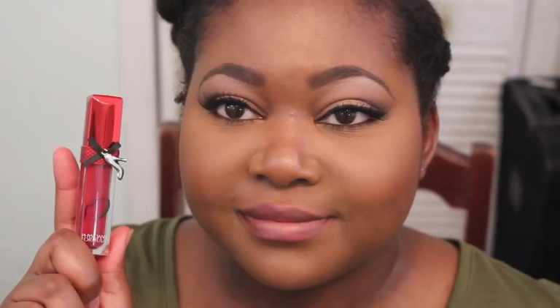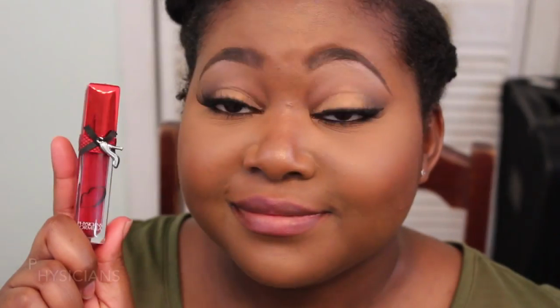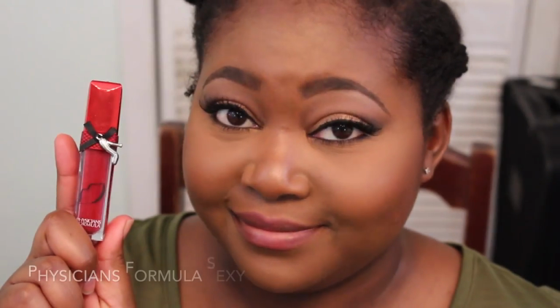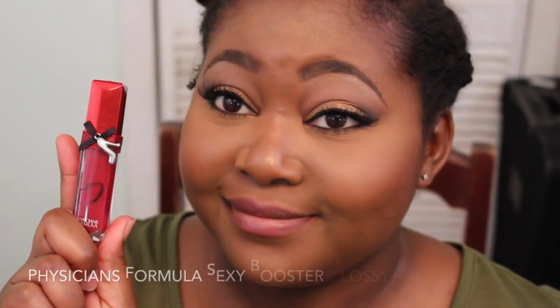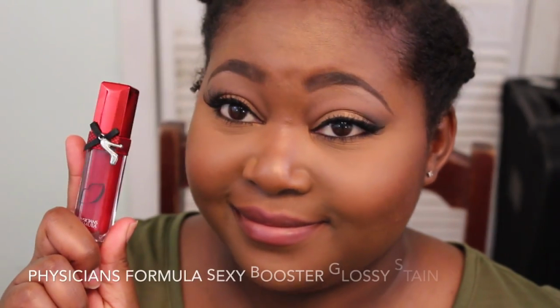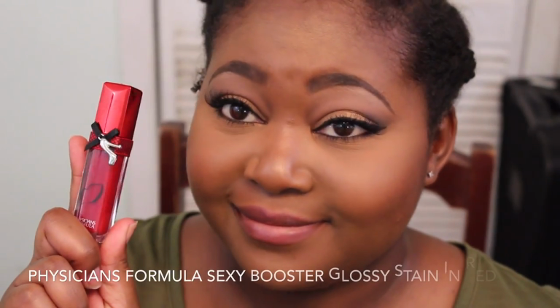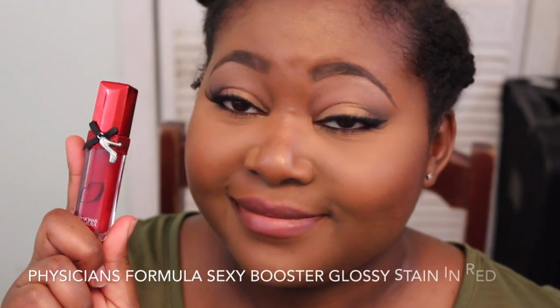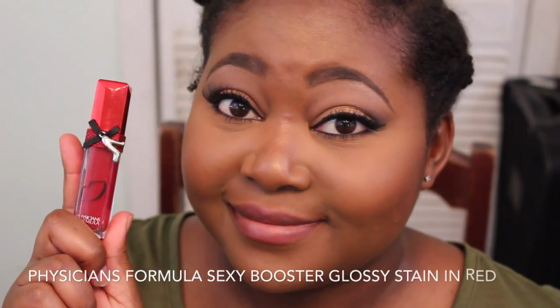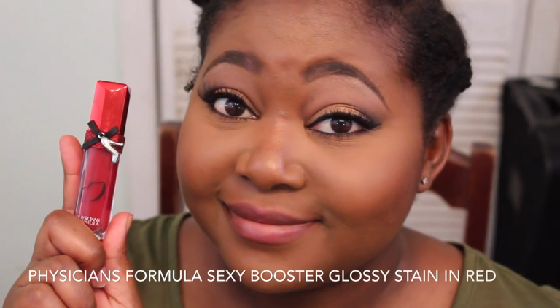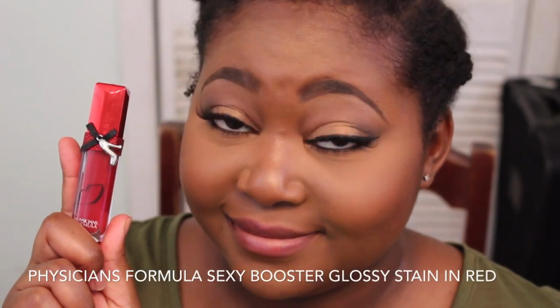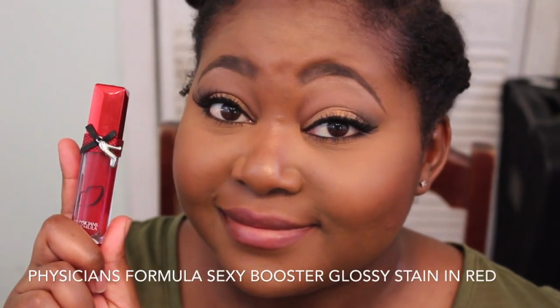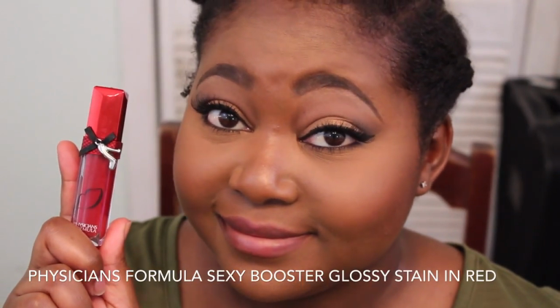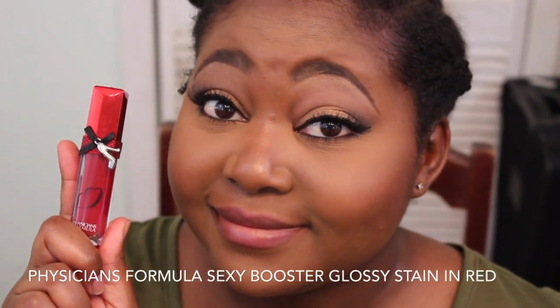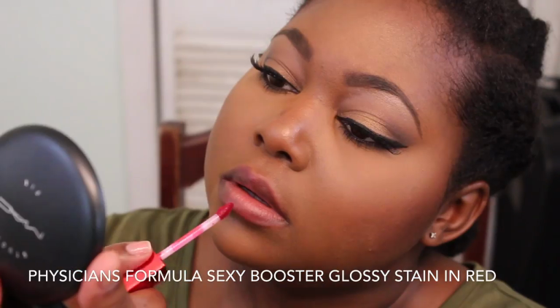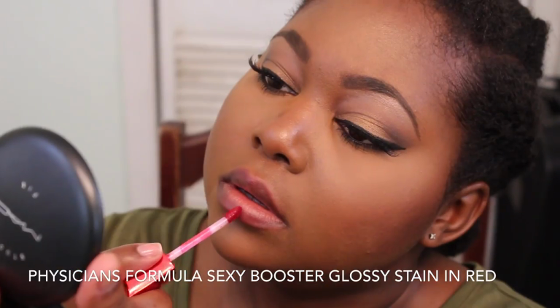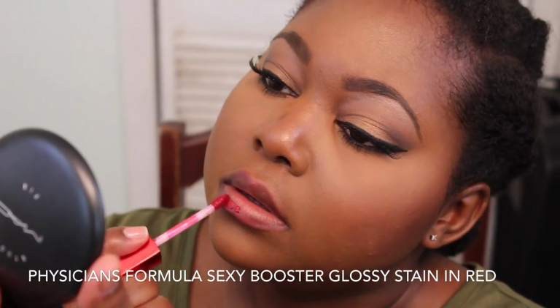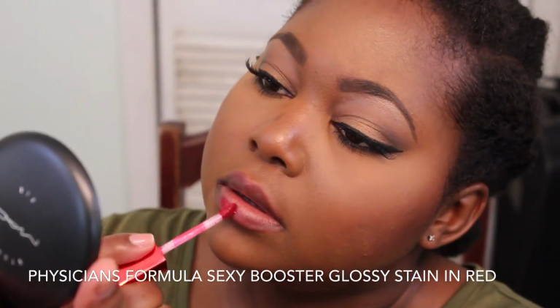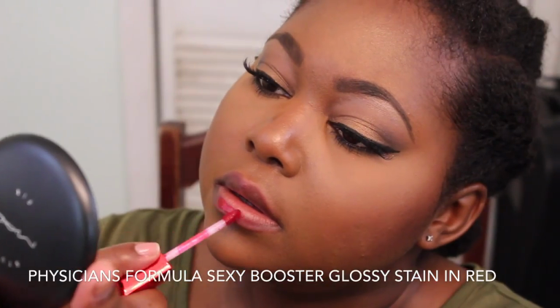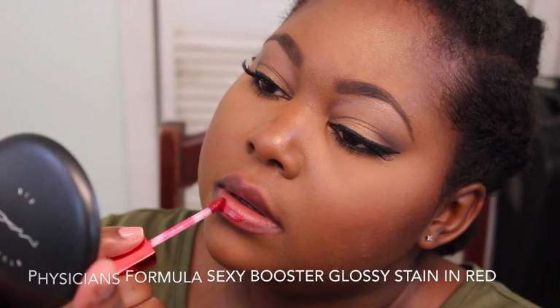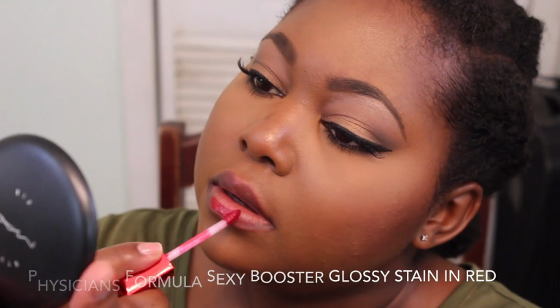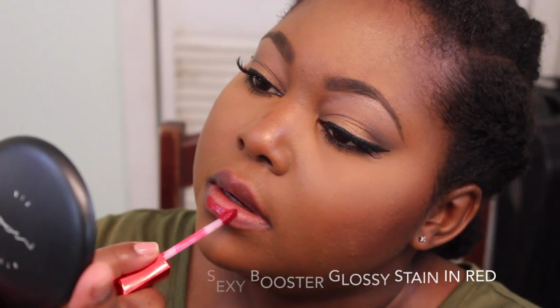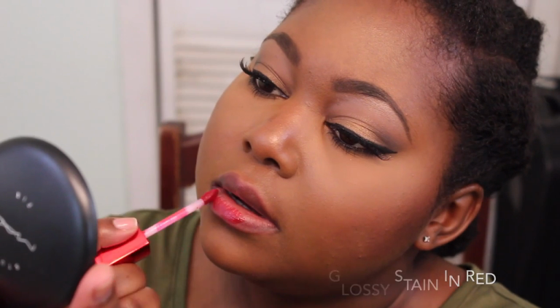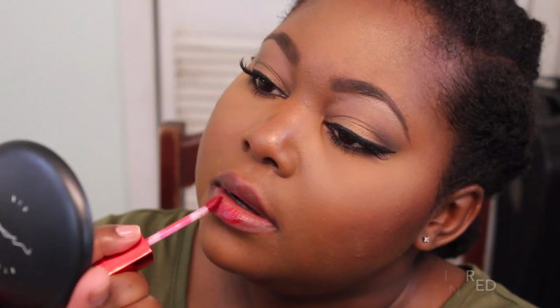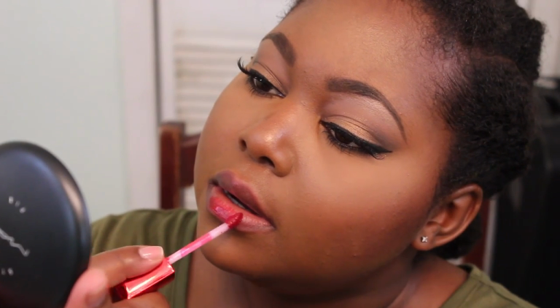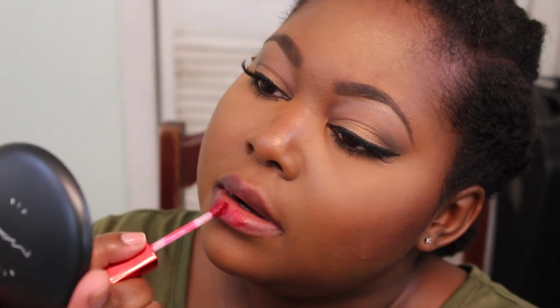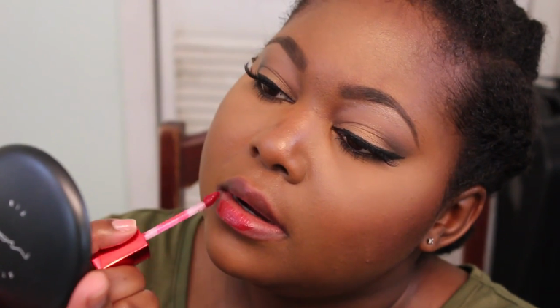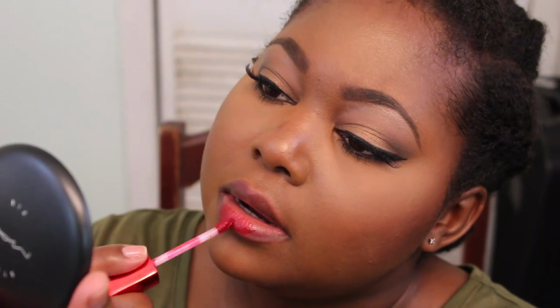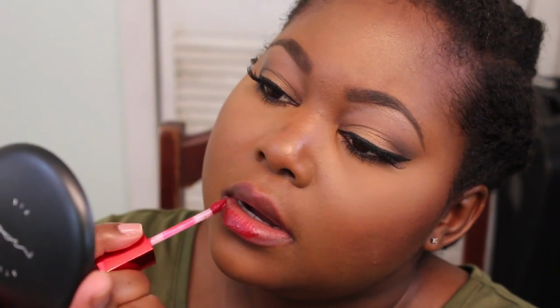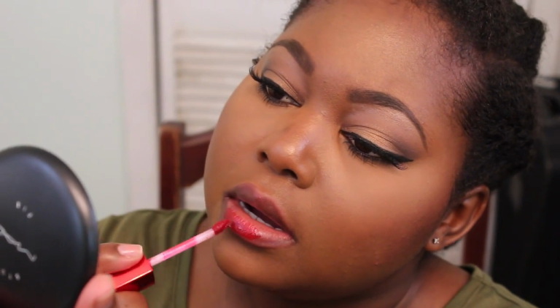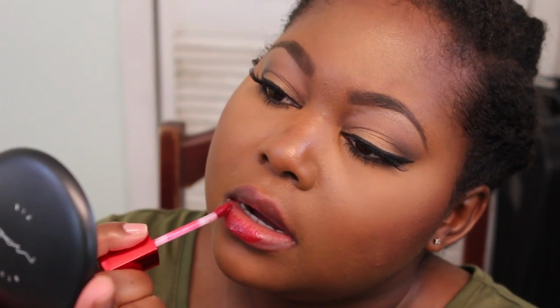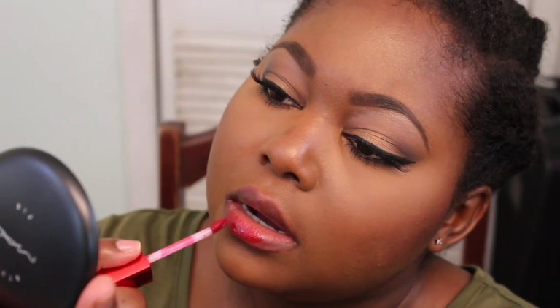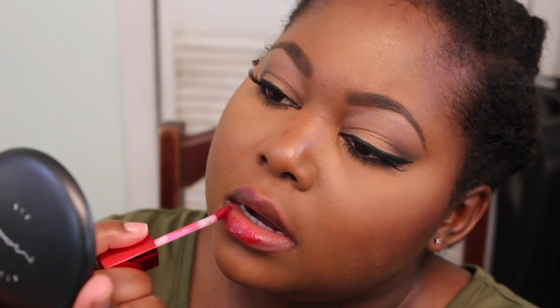Last but certainly not least, the Physicians Formula — and this is a good one — the Maxi Booster Glossy Stain in red.